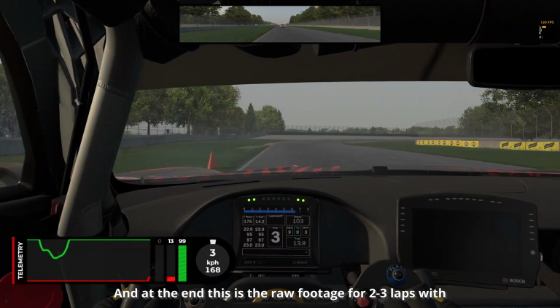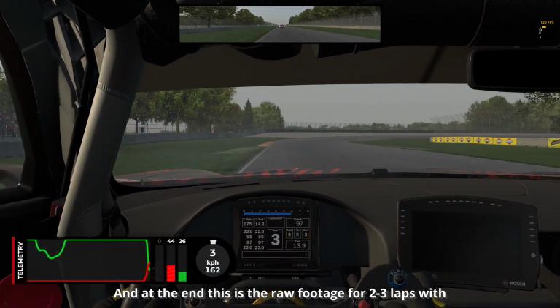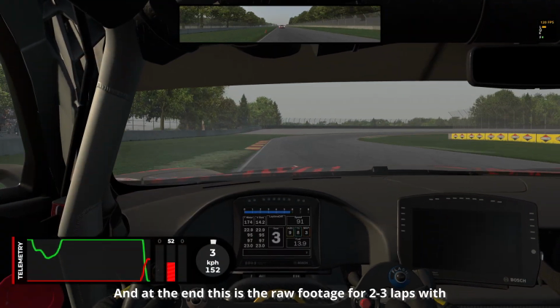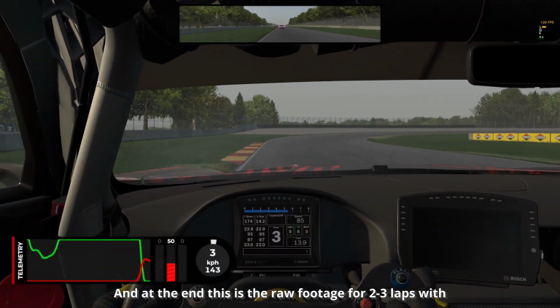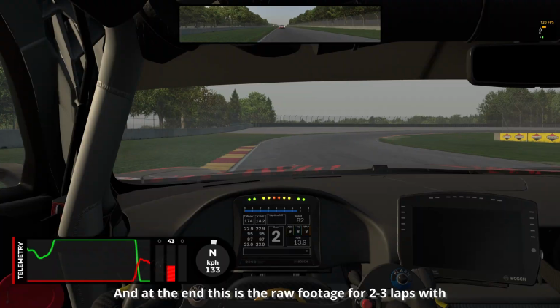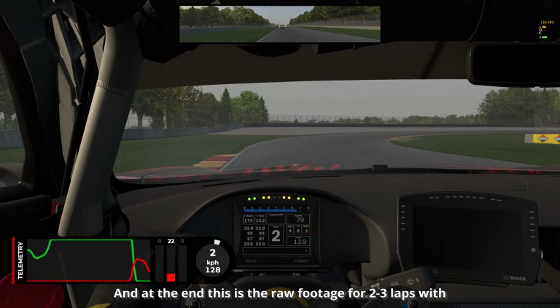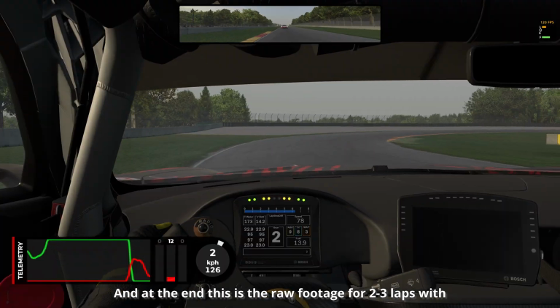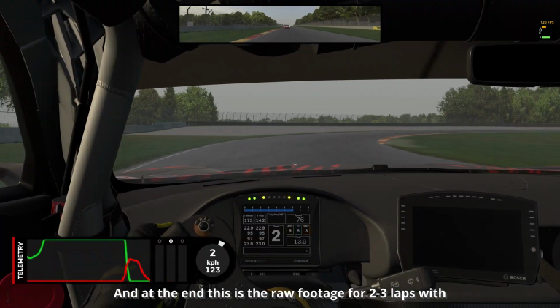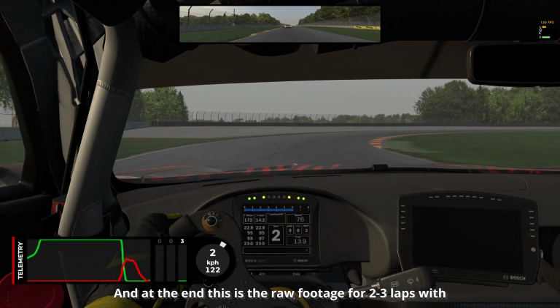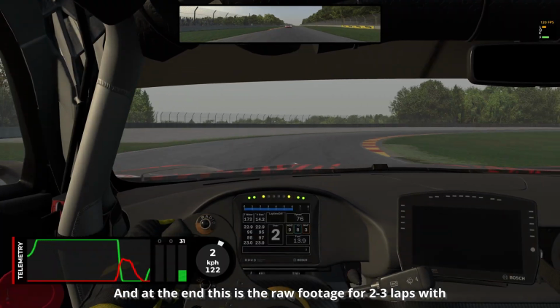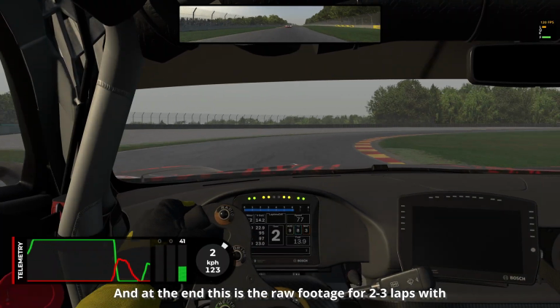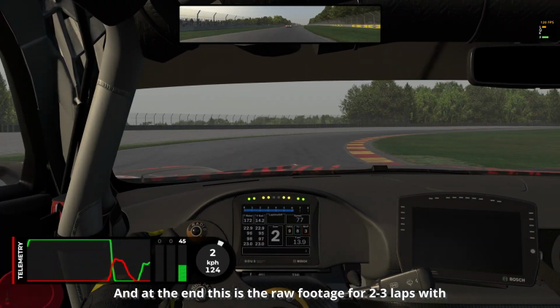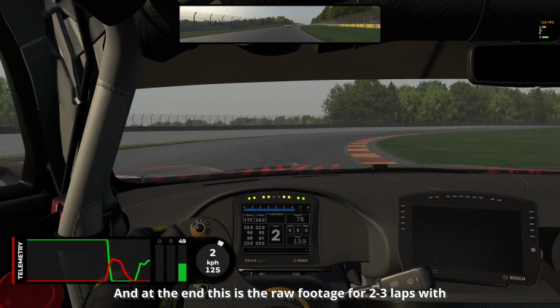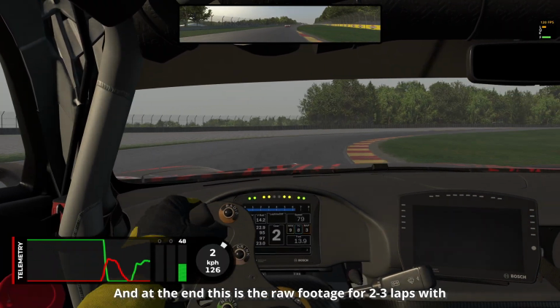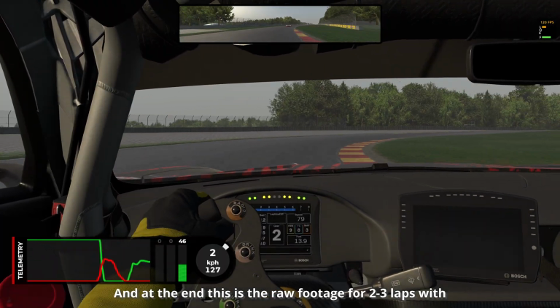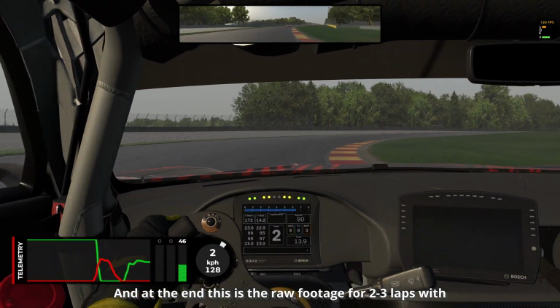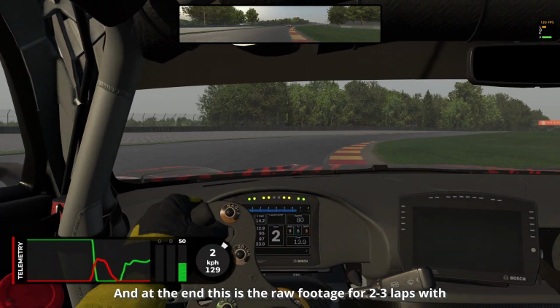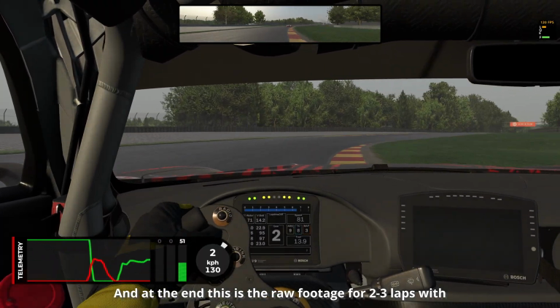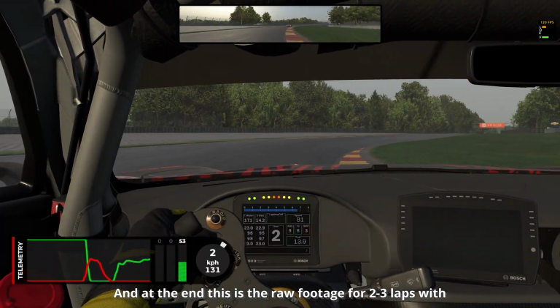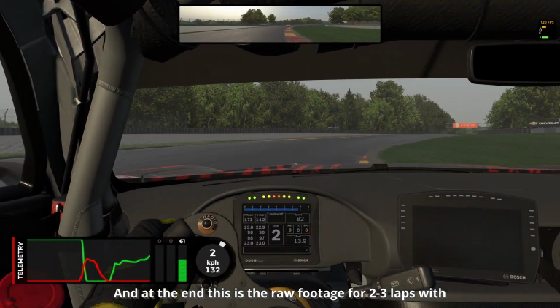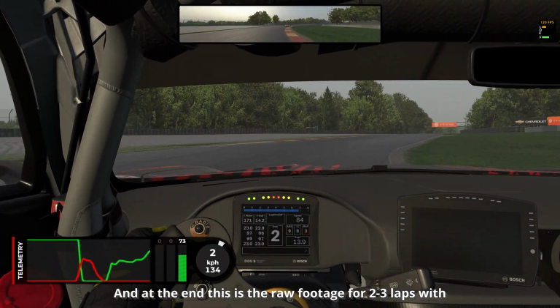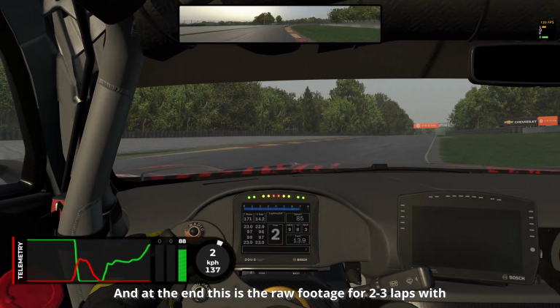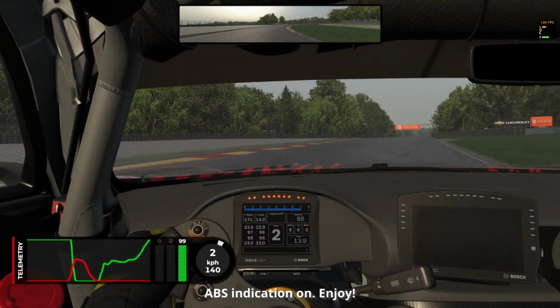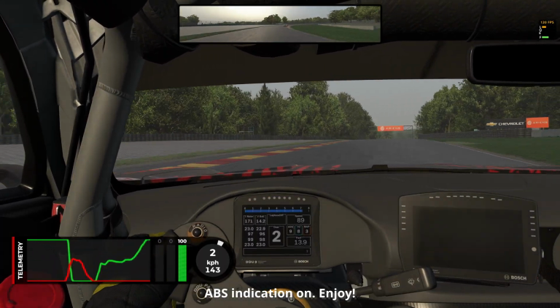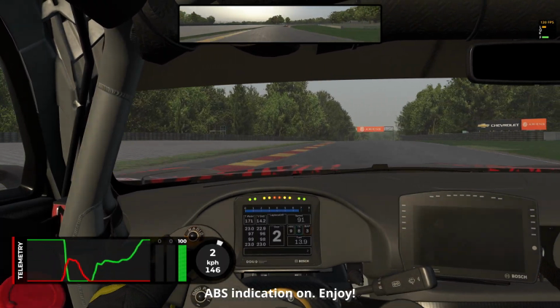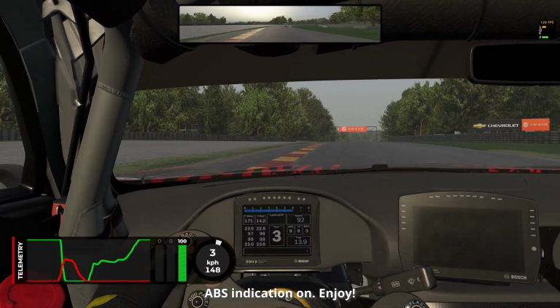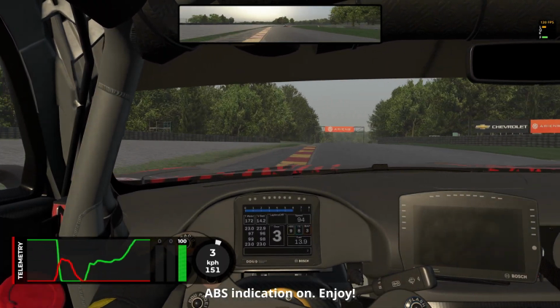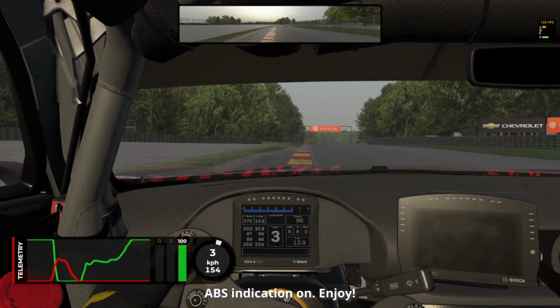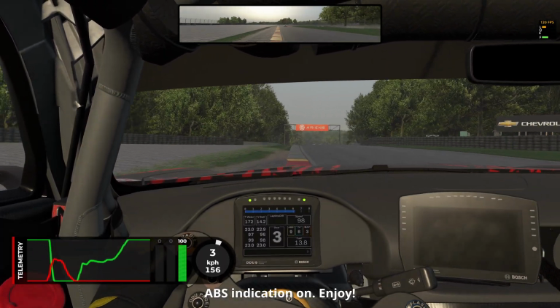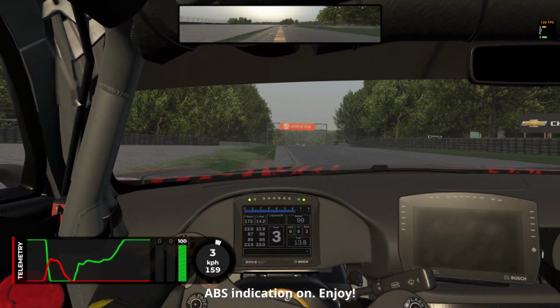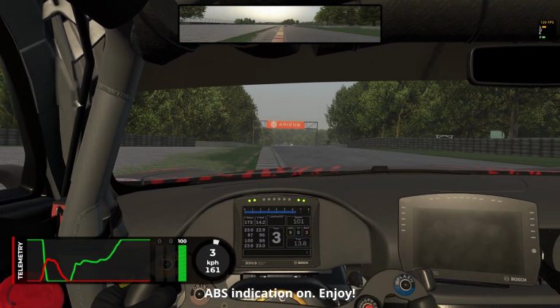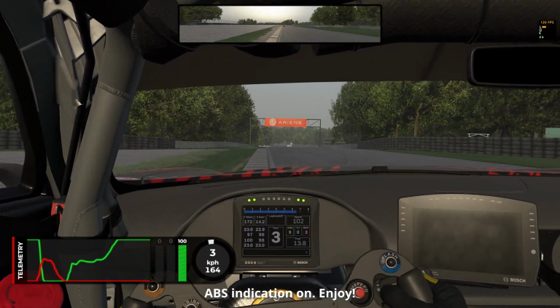And at the end, this is the raw footage for 2-3 laps with ABS indication on. Enjoy!